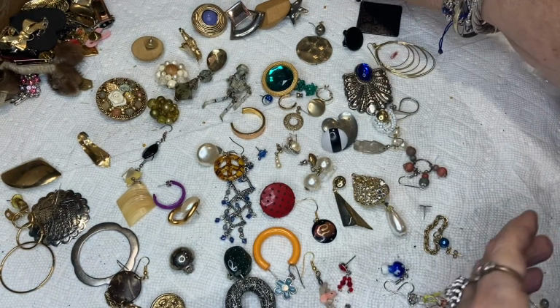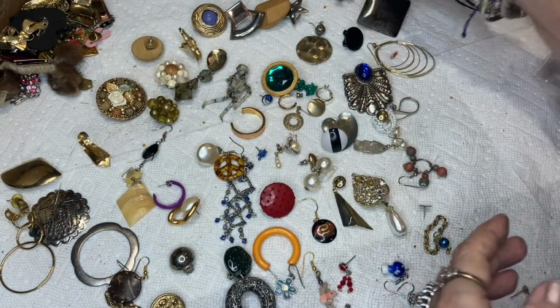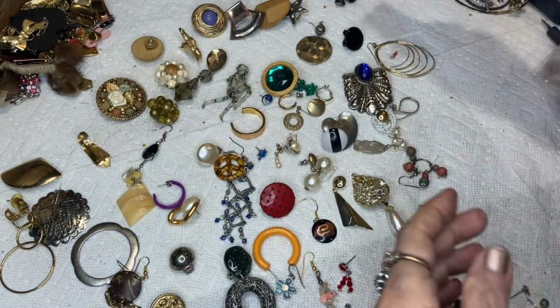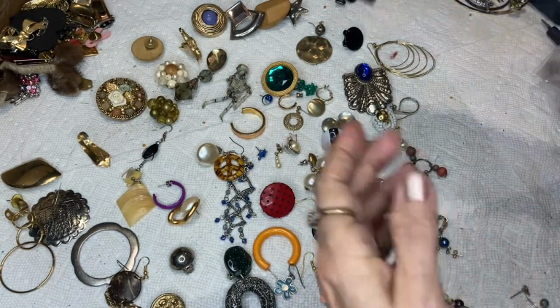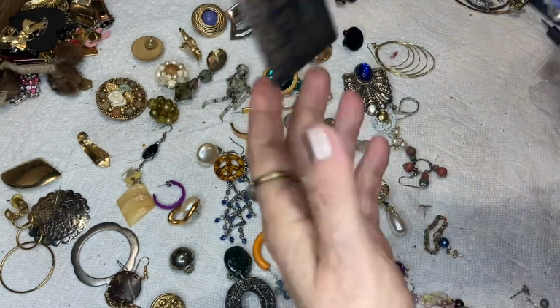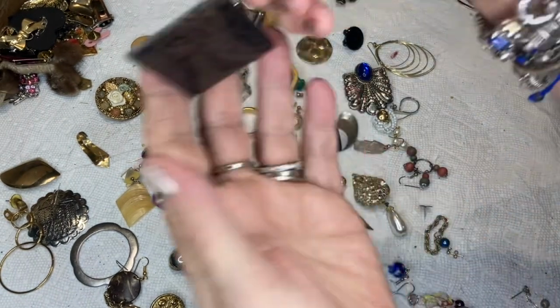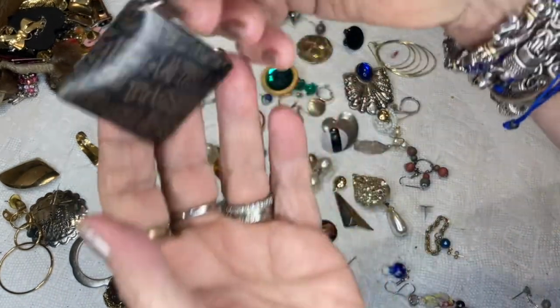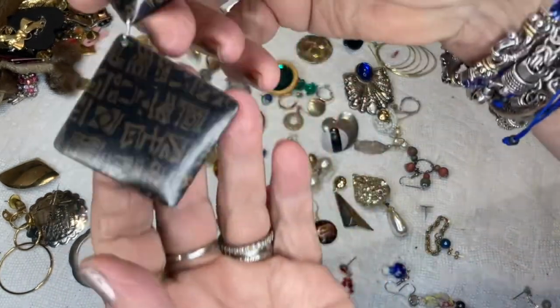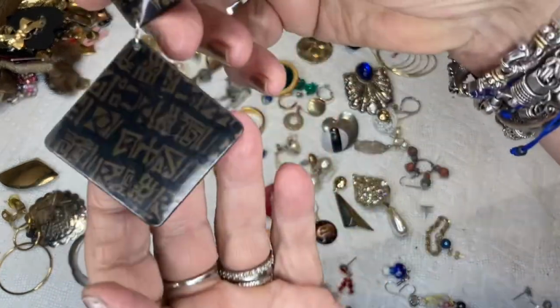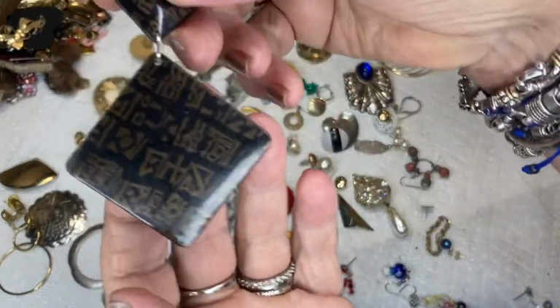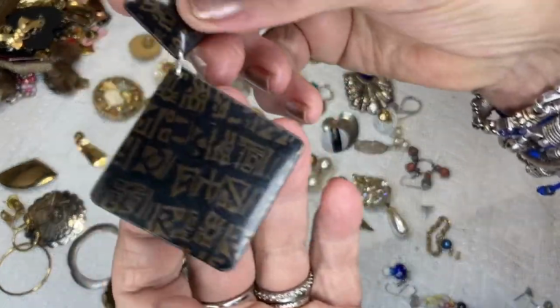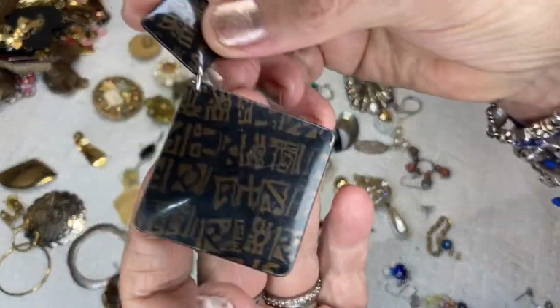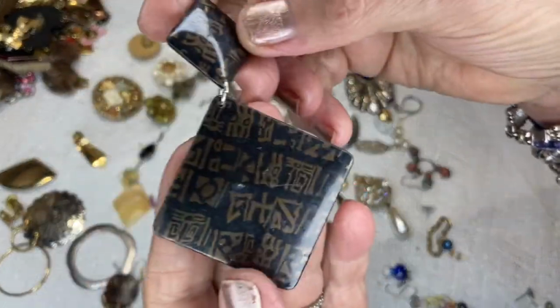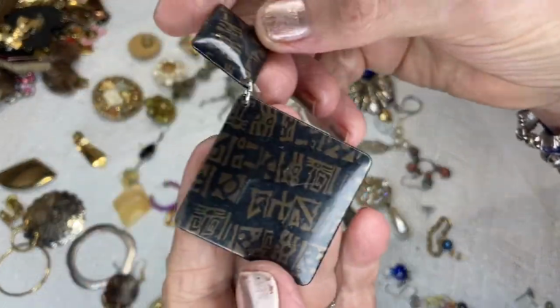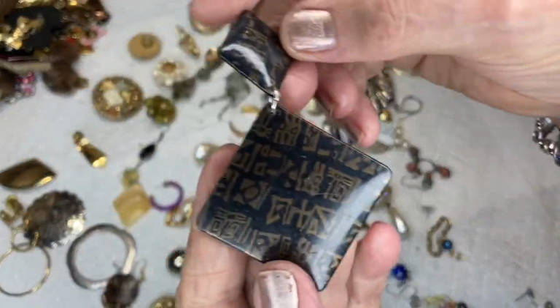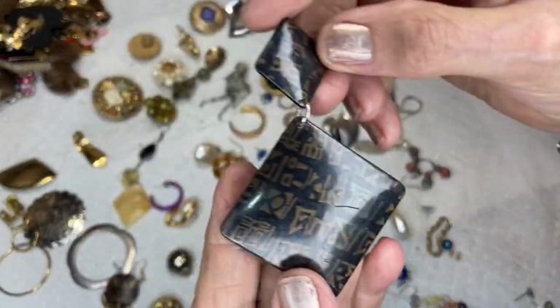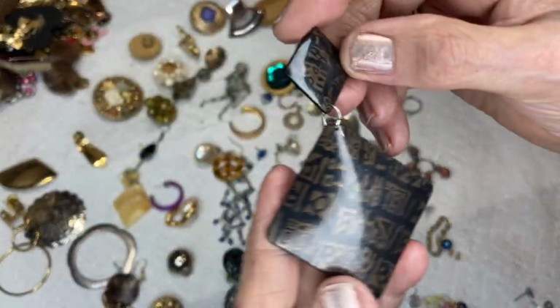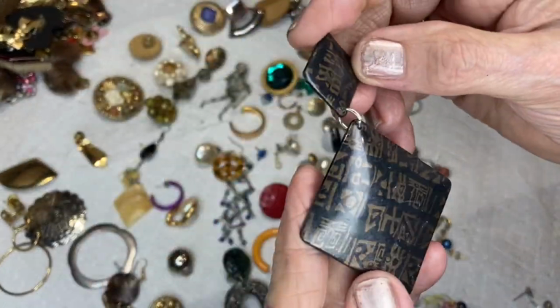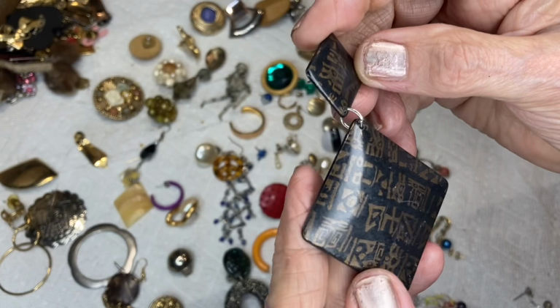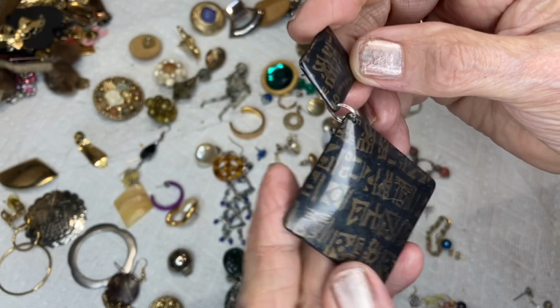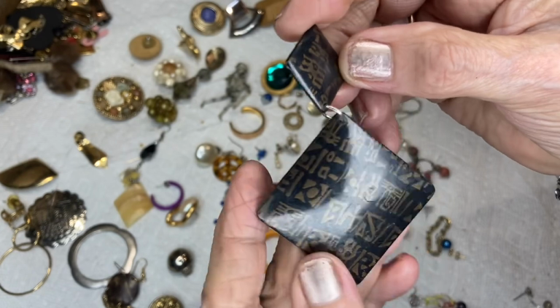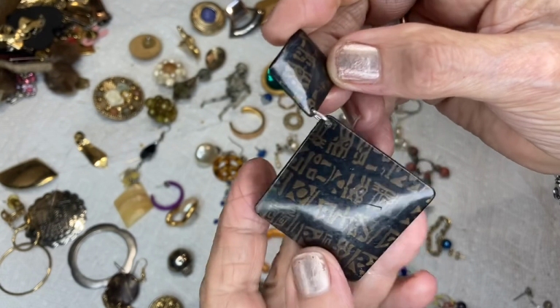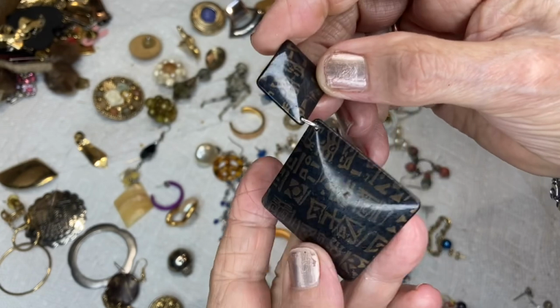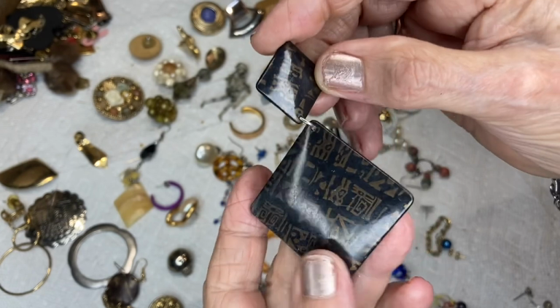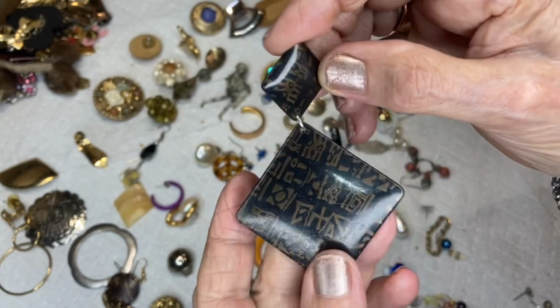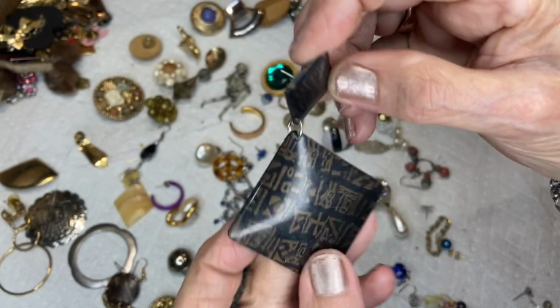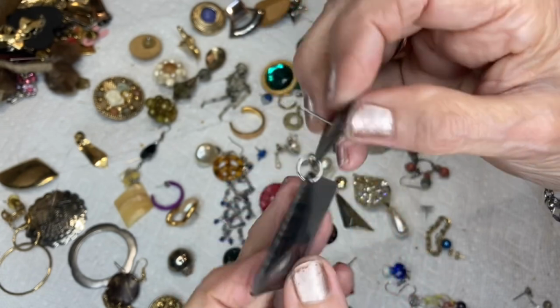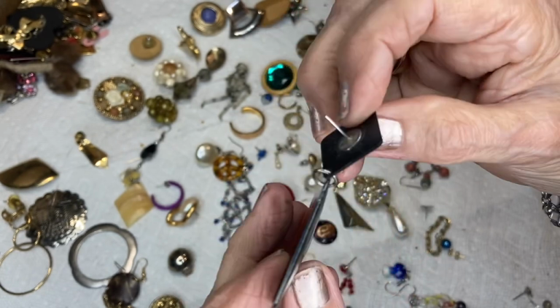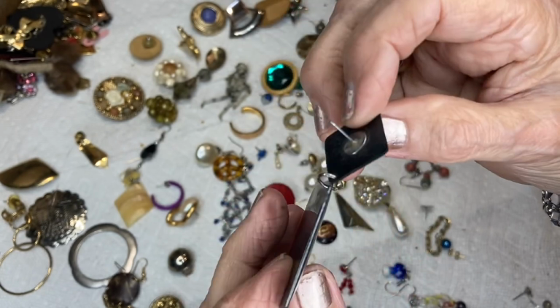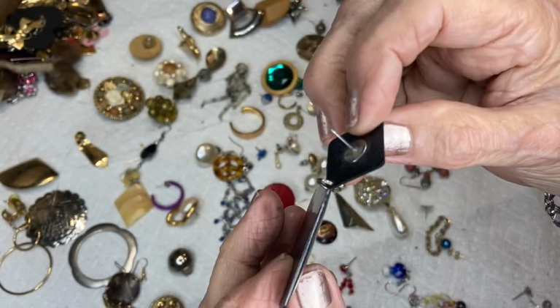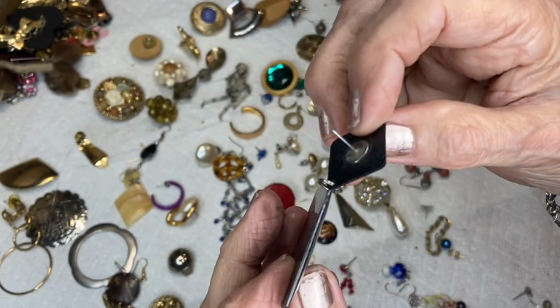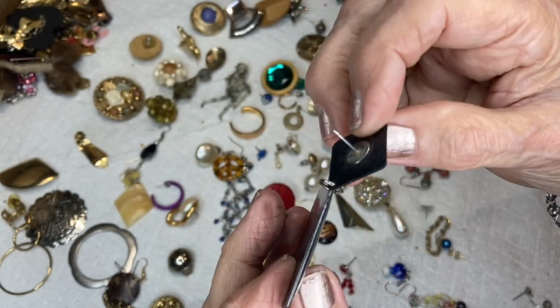This is an acrylic one — there was a gray or silver tone one like this. Post back.